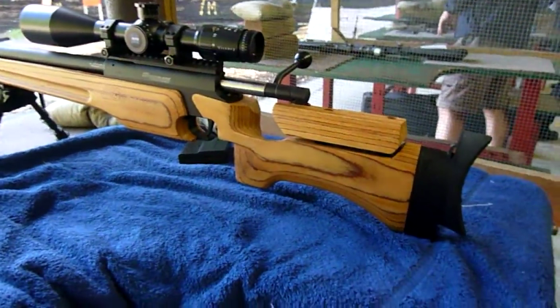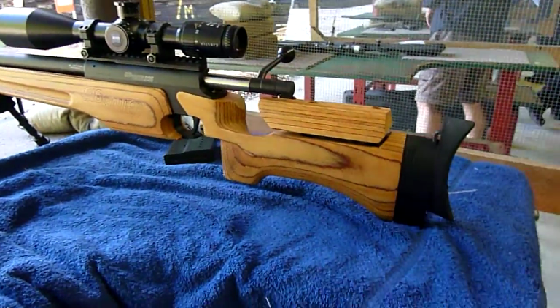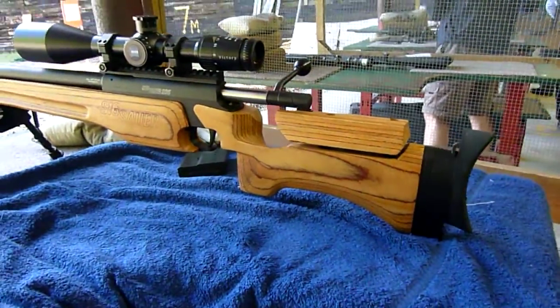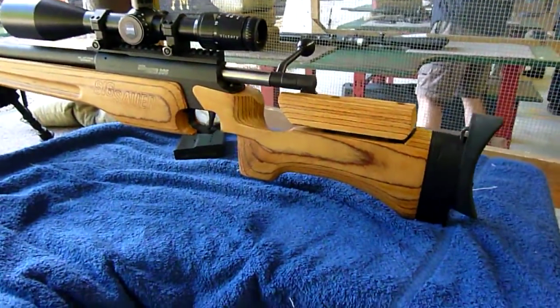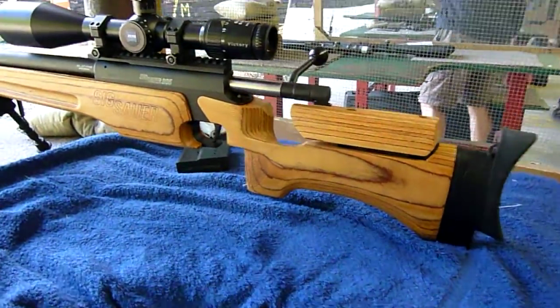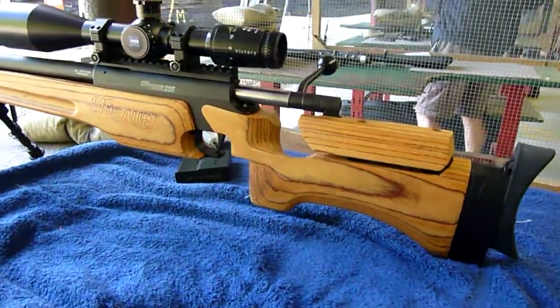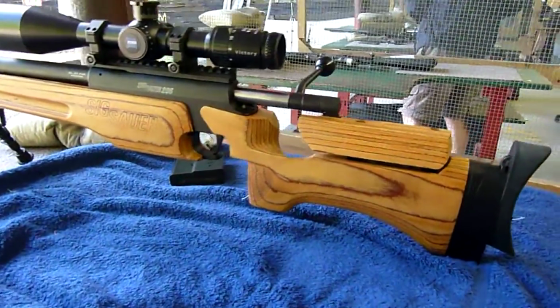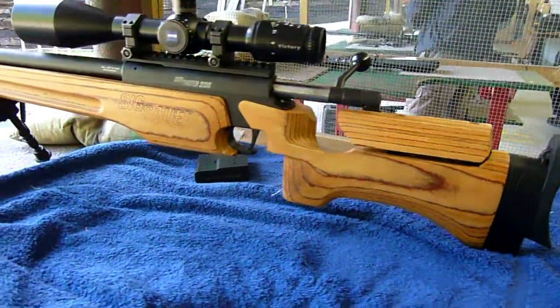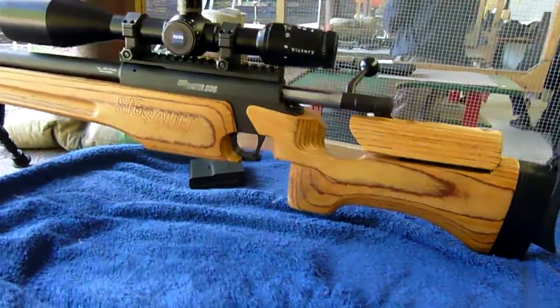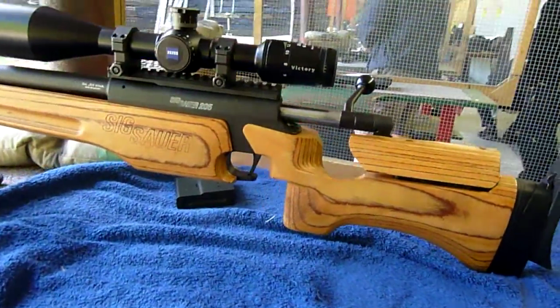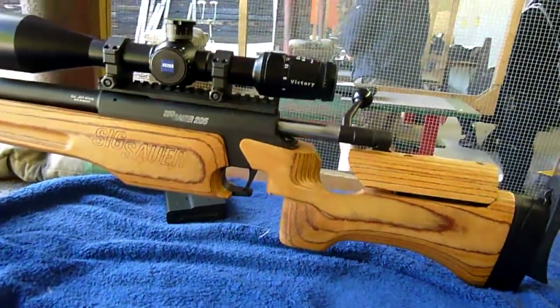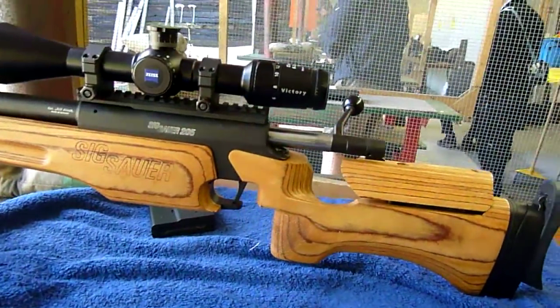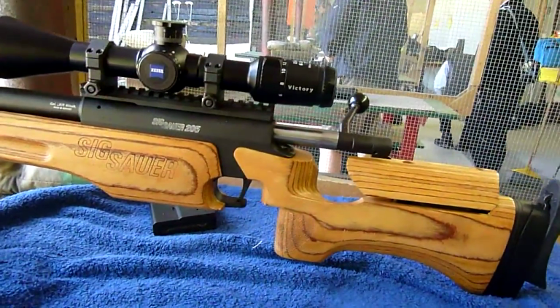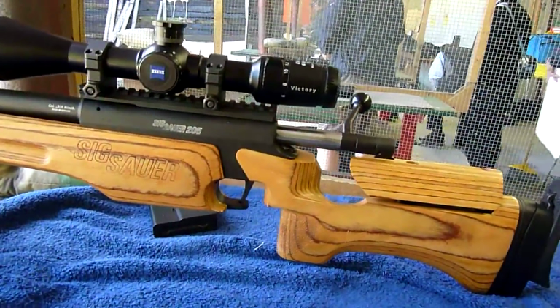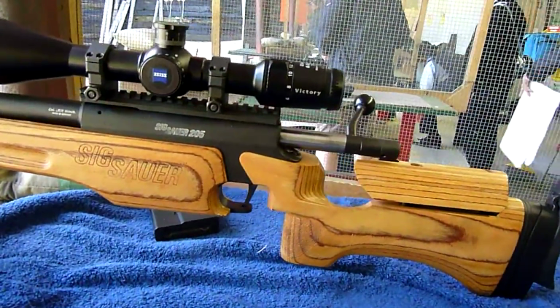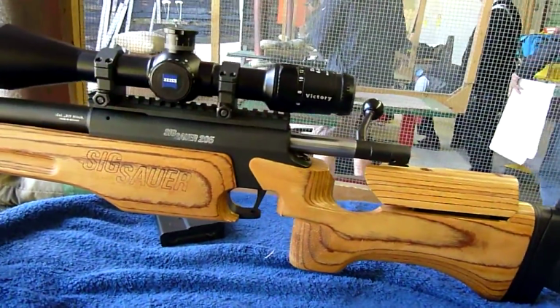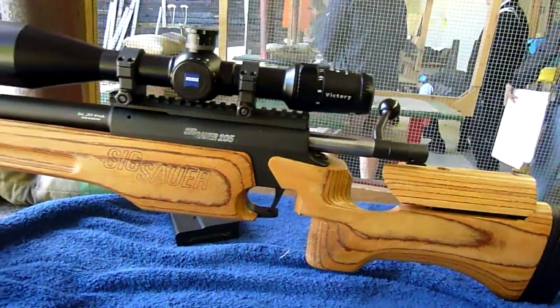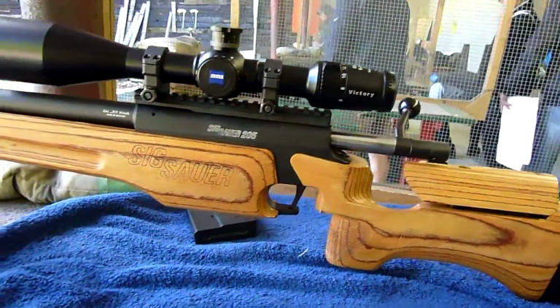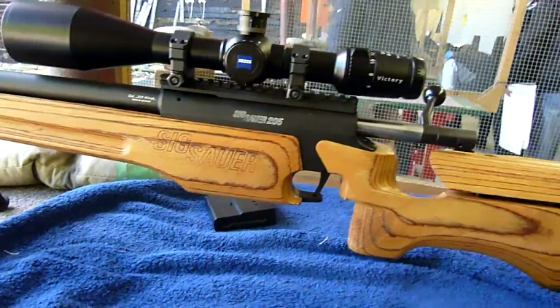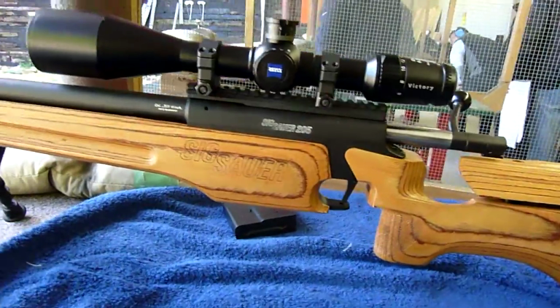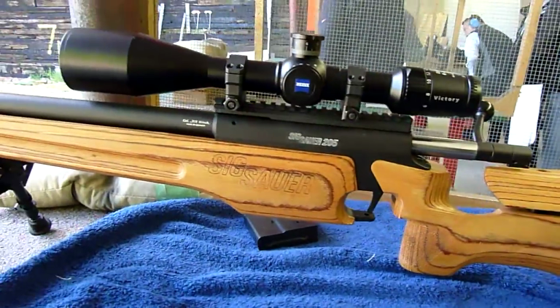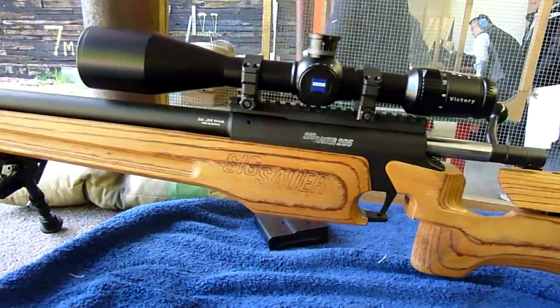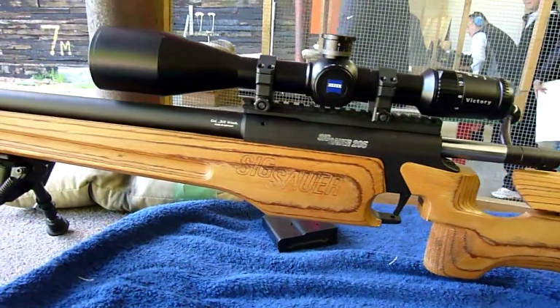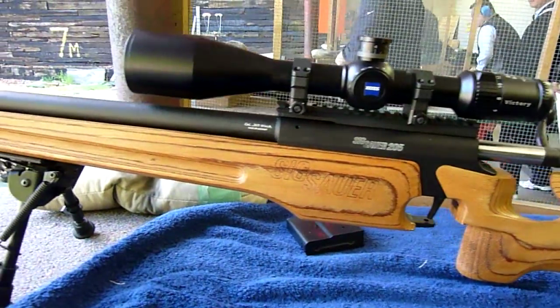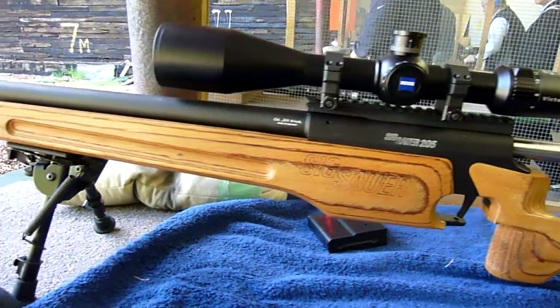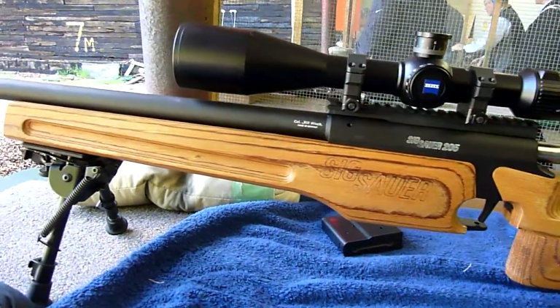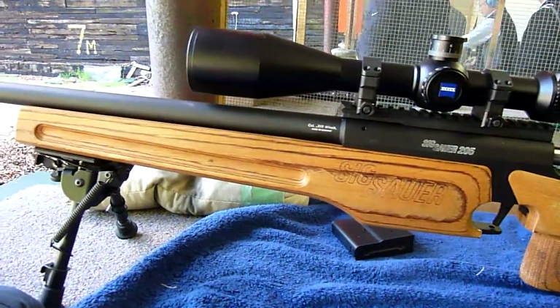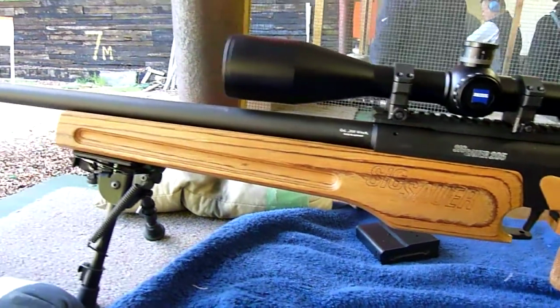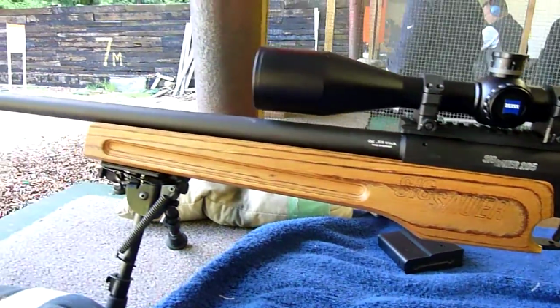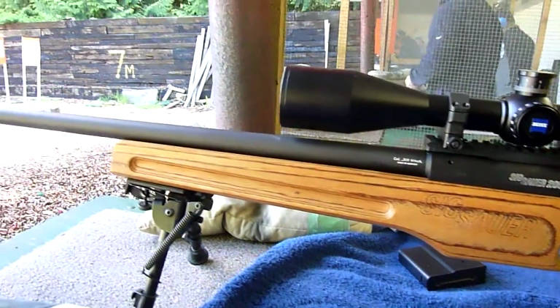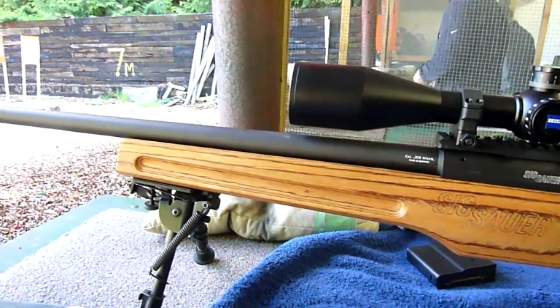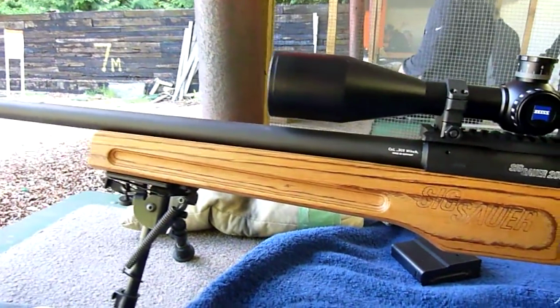This is a SIG Sauer S205. The caliber is a 308.